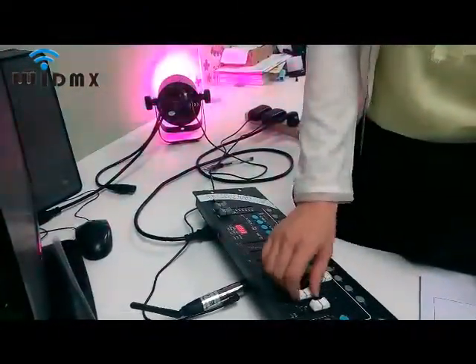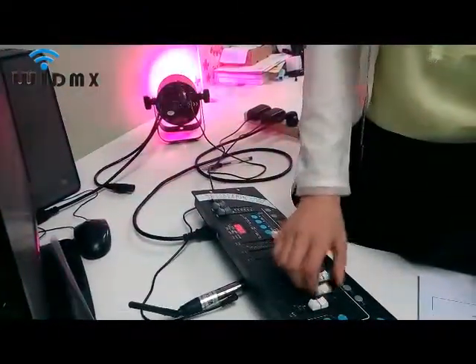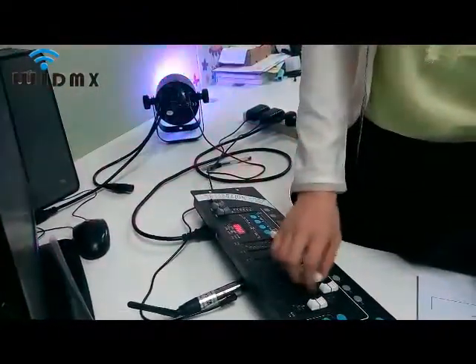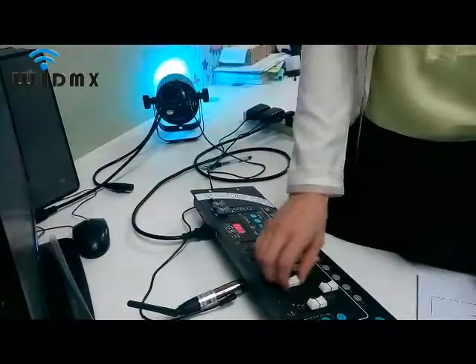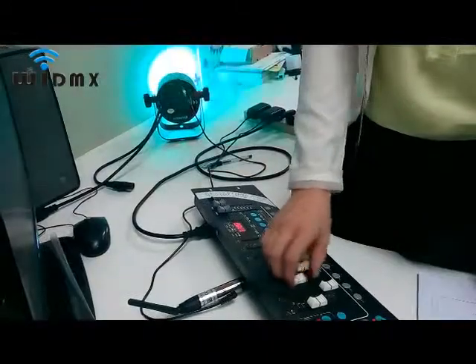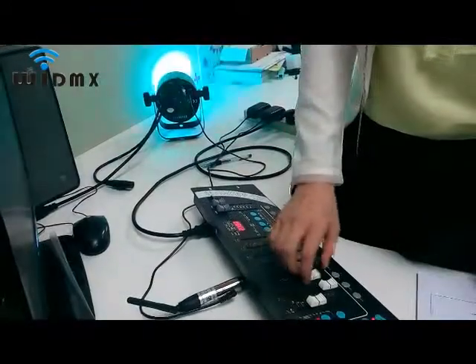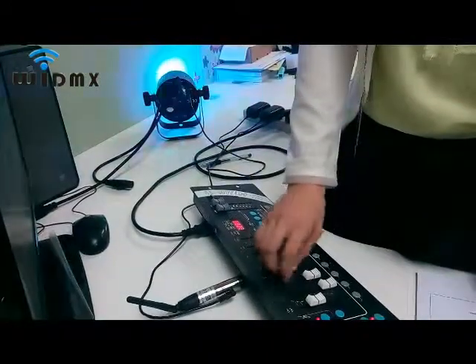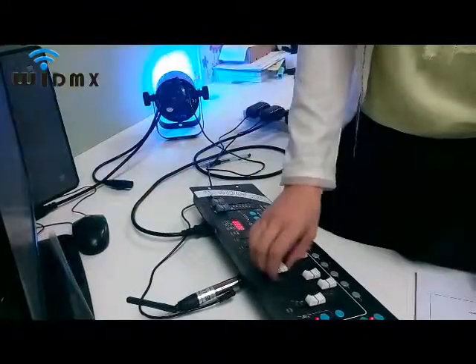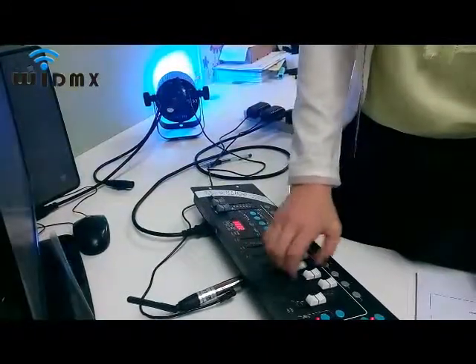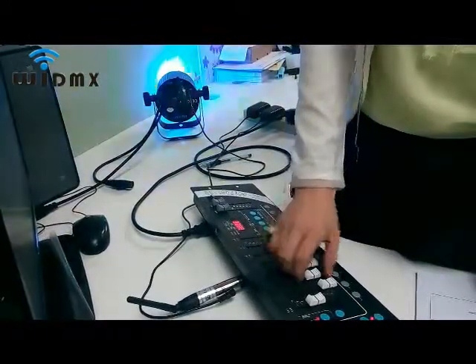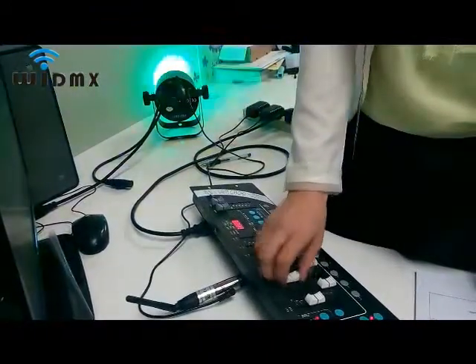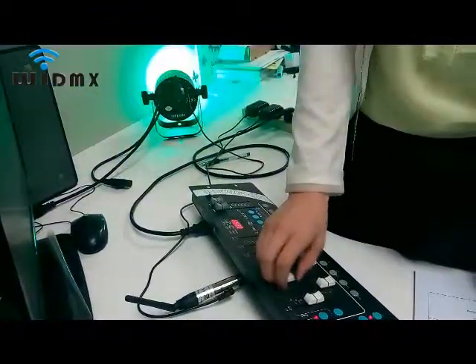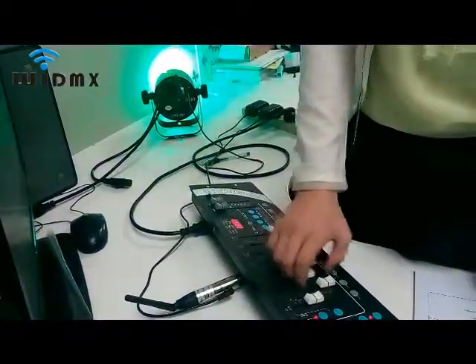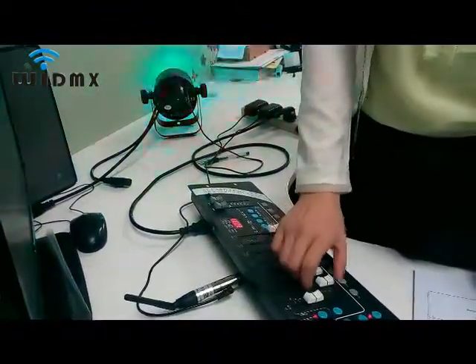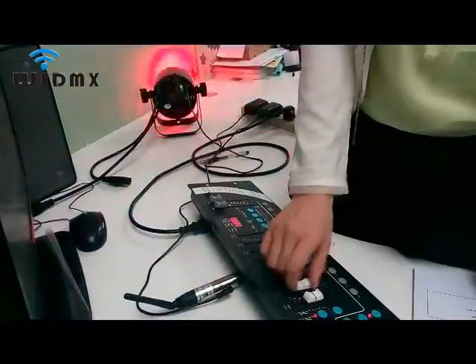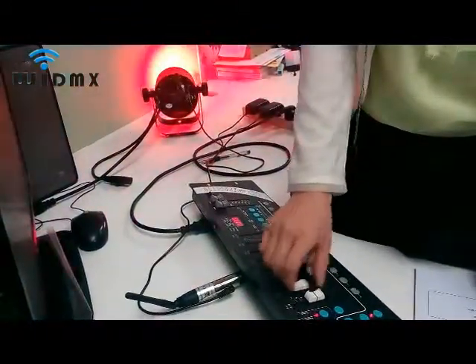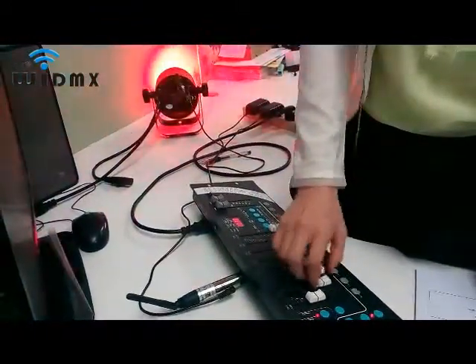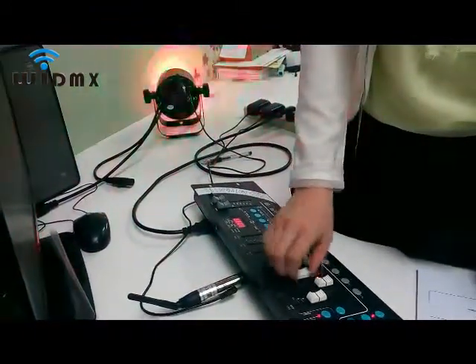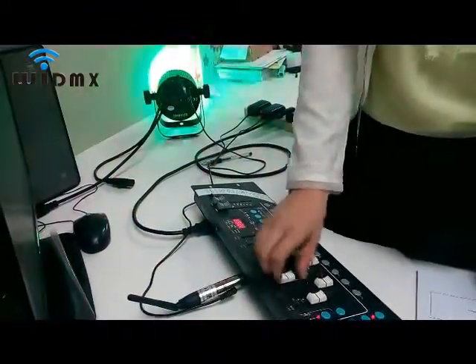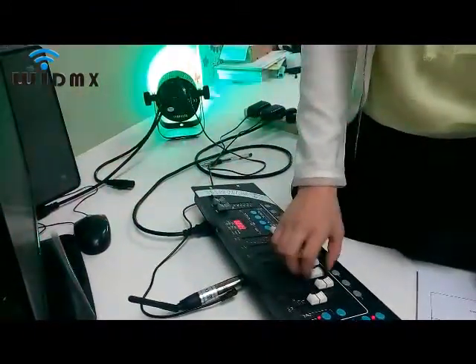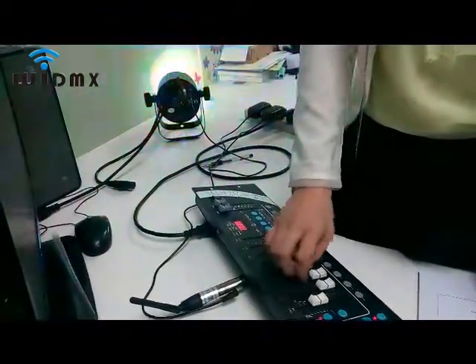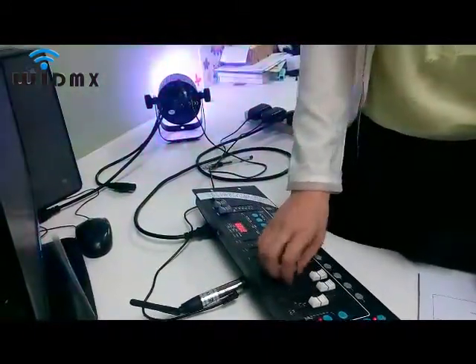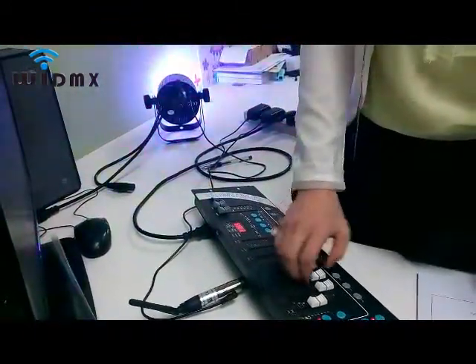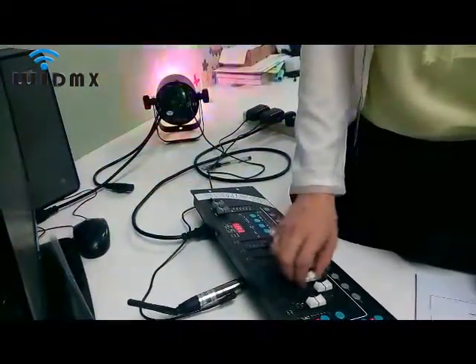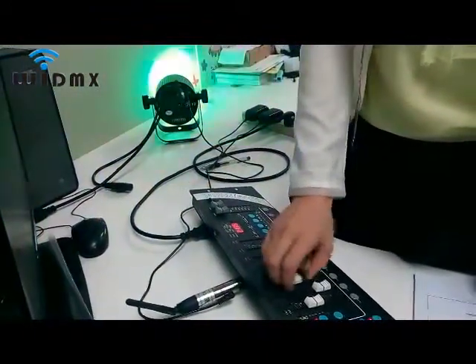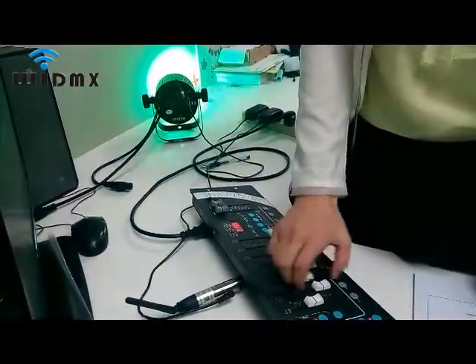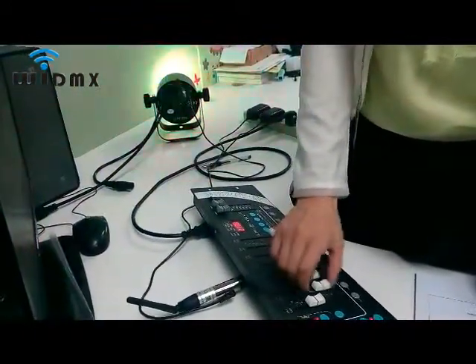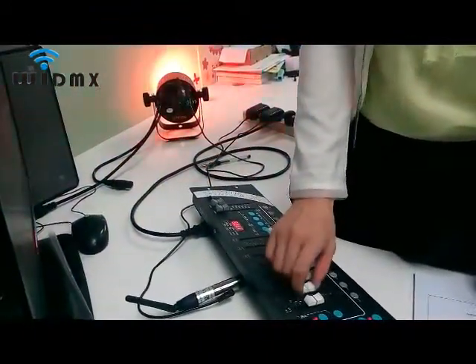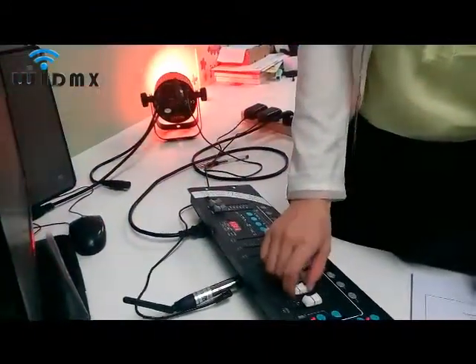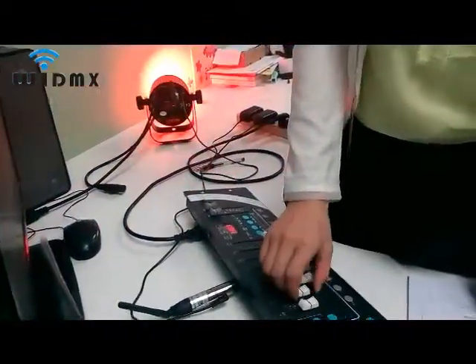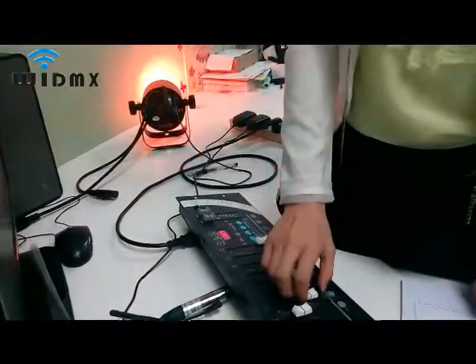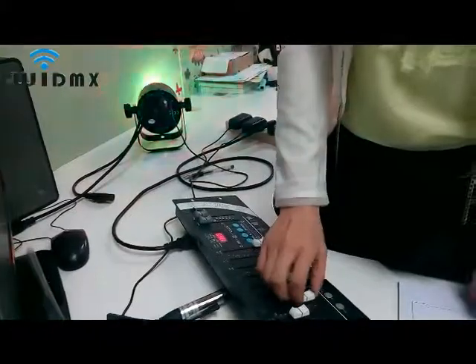This indicates that the DMX signal is in normal transmitting.